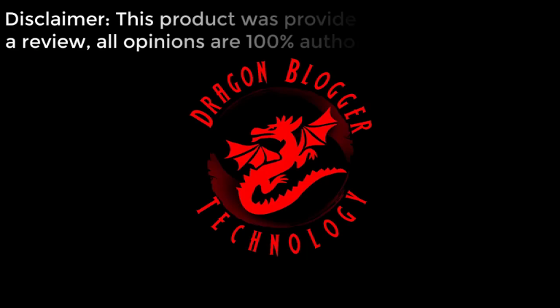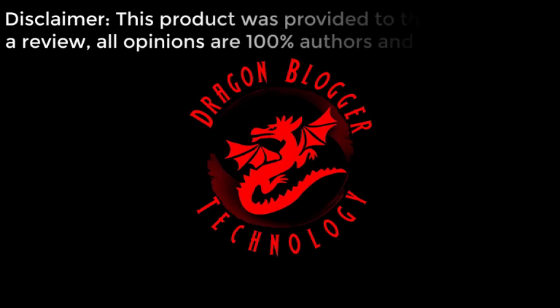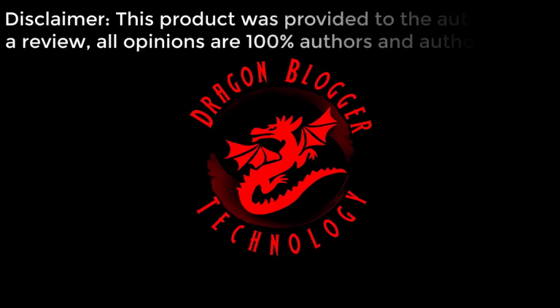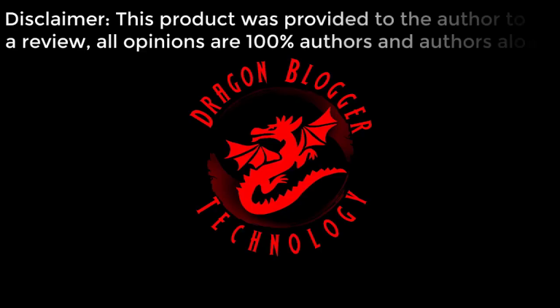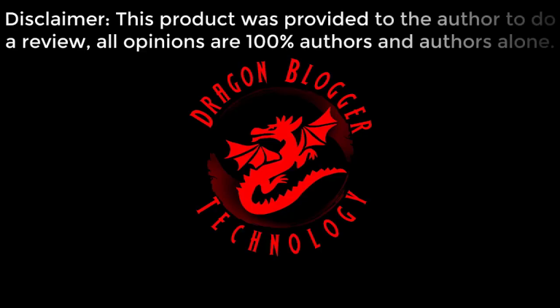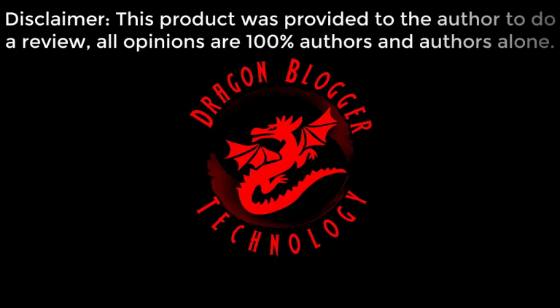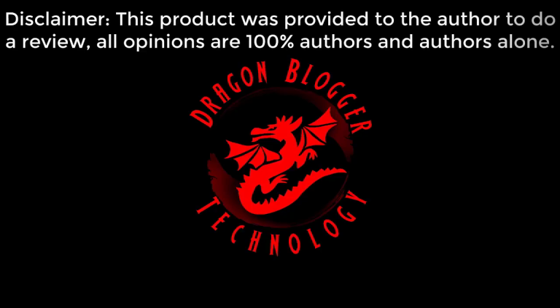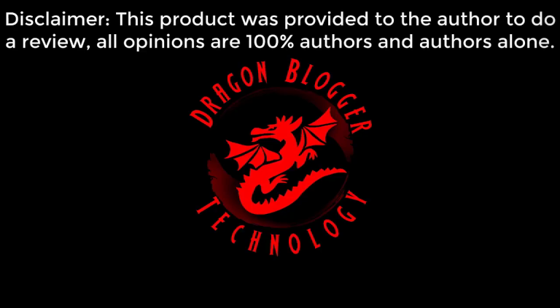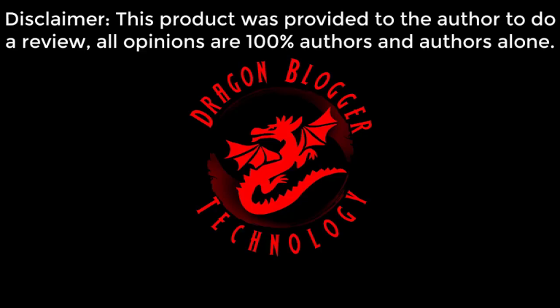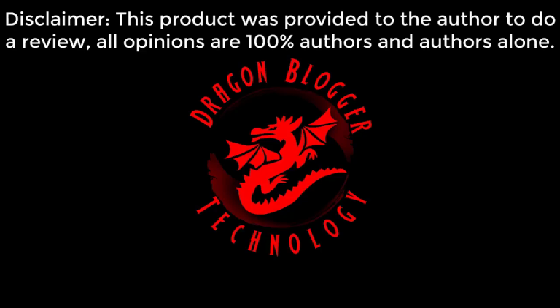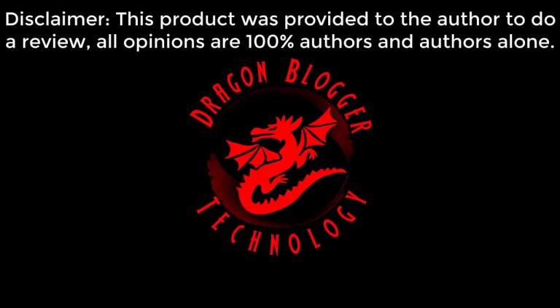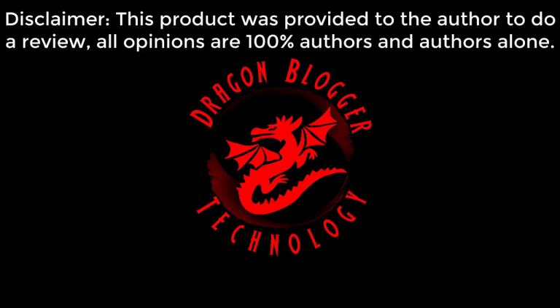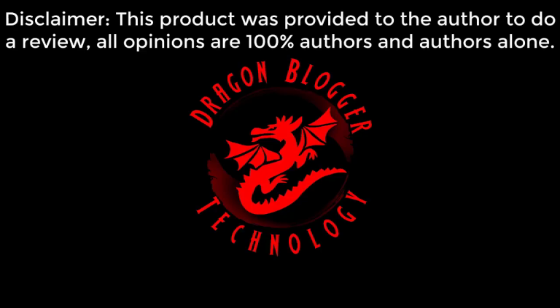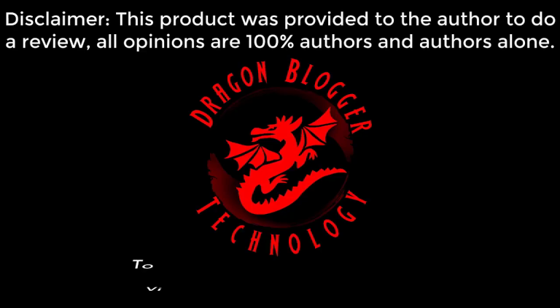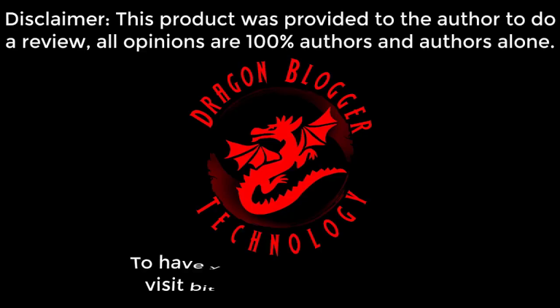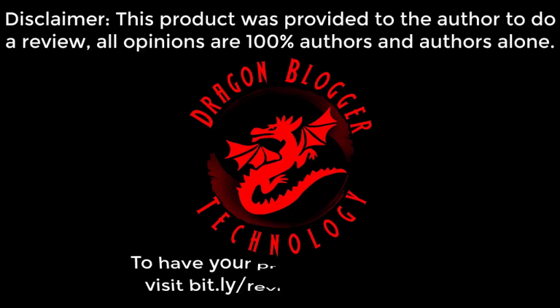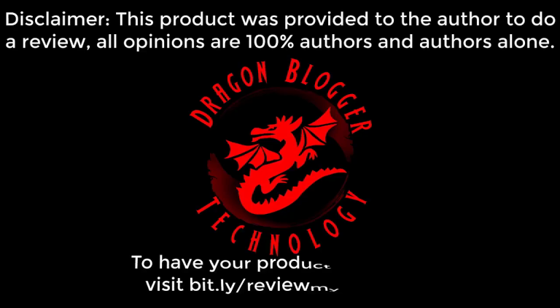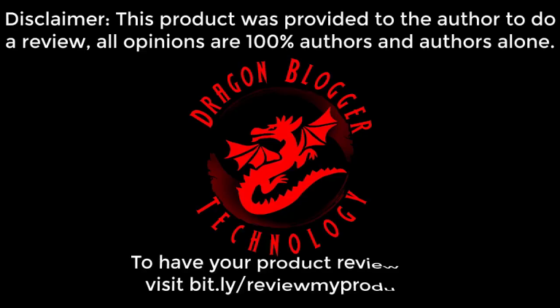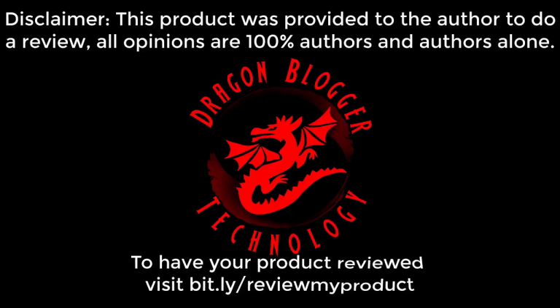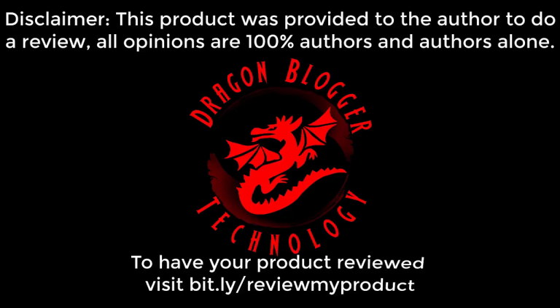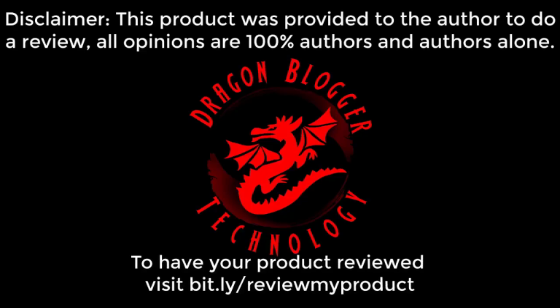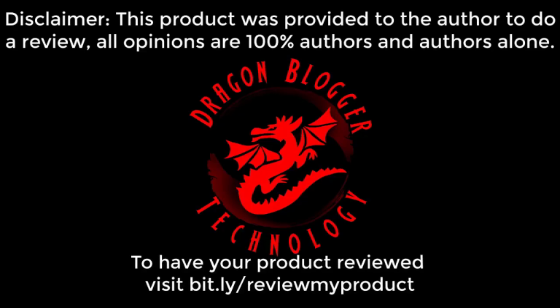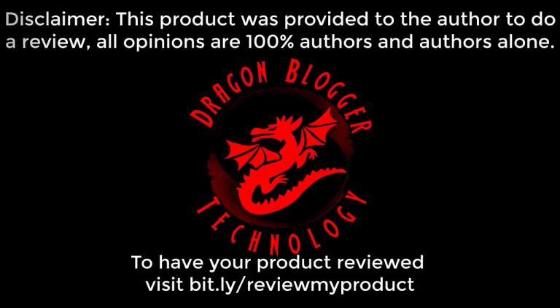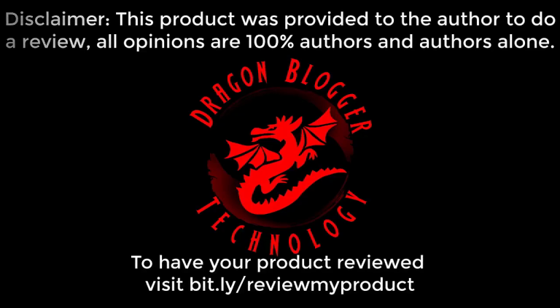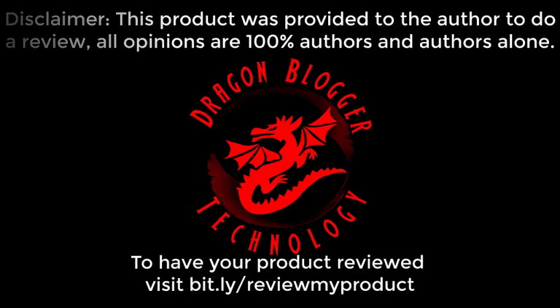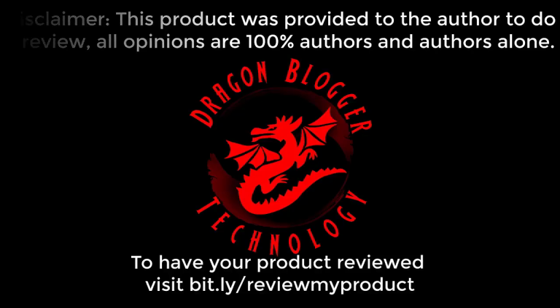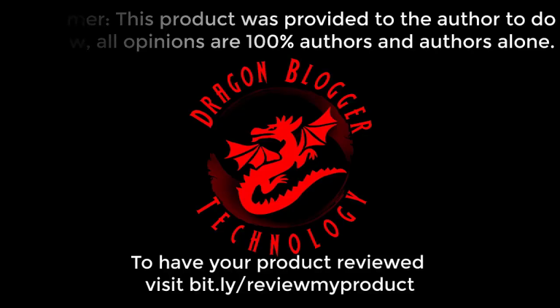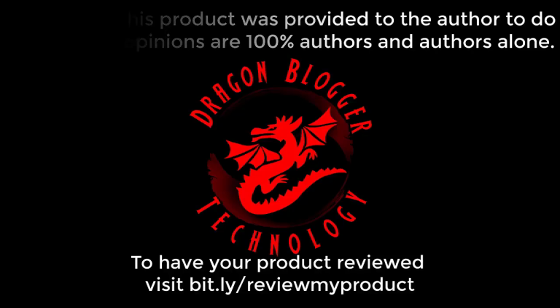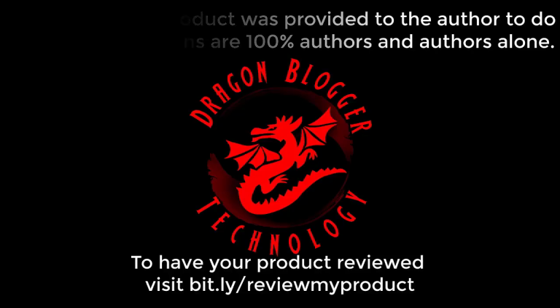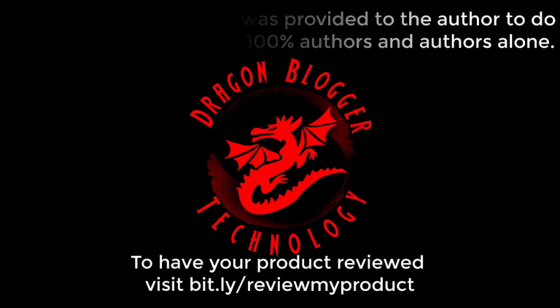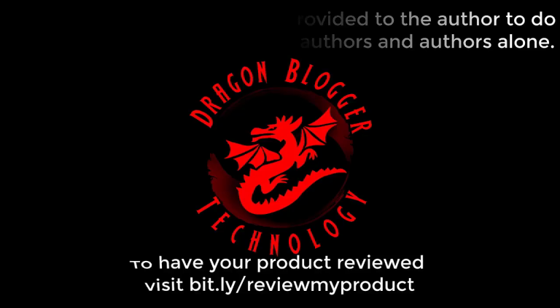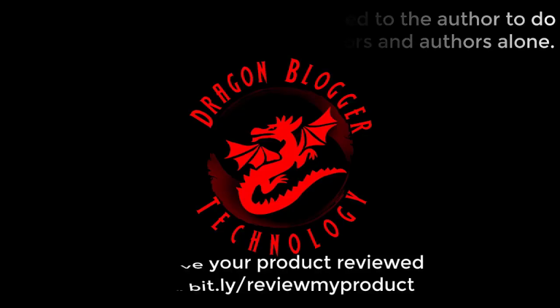Disclaimer: this product was provided to the author to do a review. All opinions are 100% the author's and the author's alone. To have your product reviewed, visit bit.ly/reviewmyproduct.